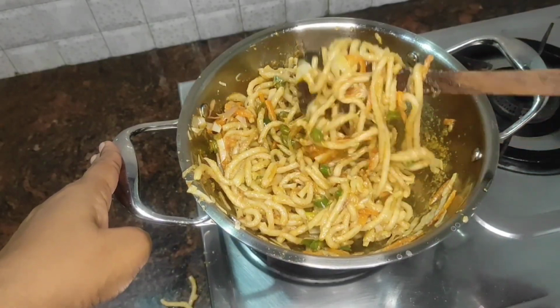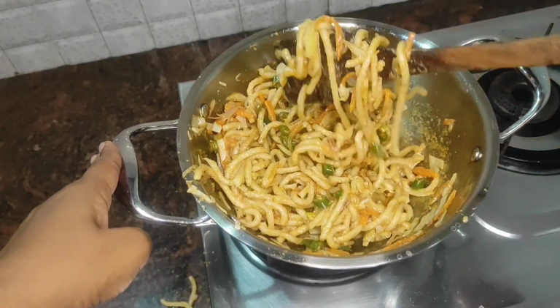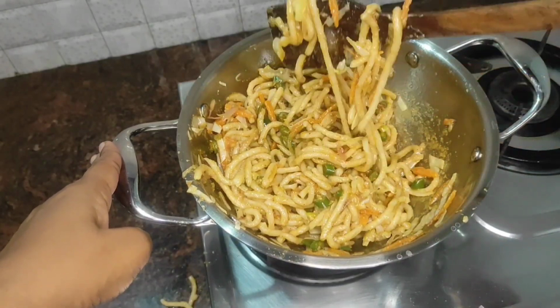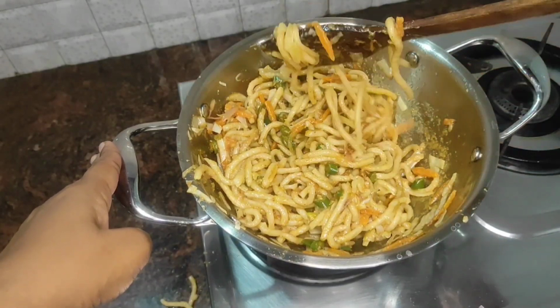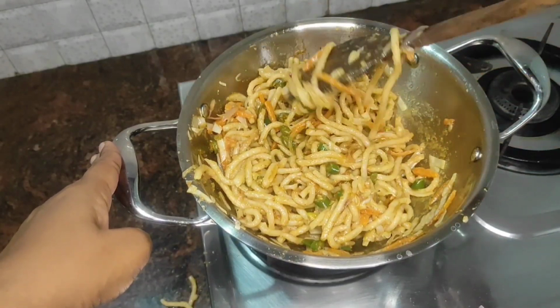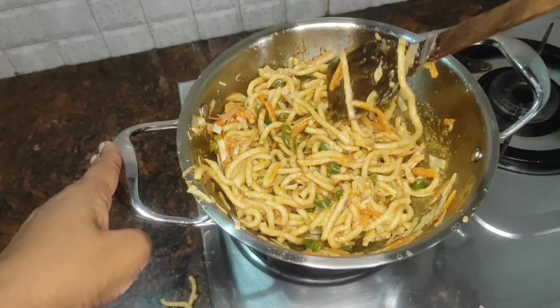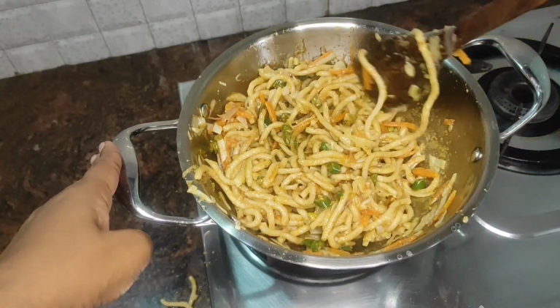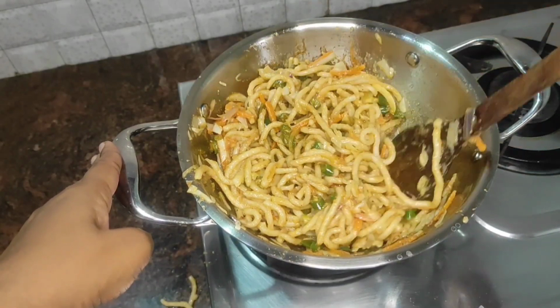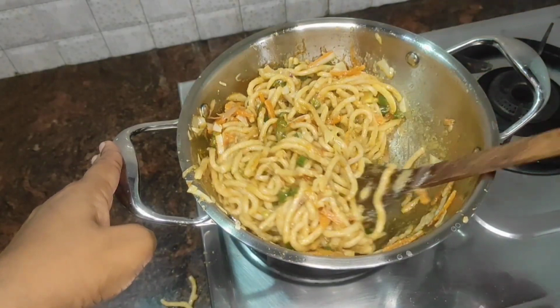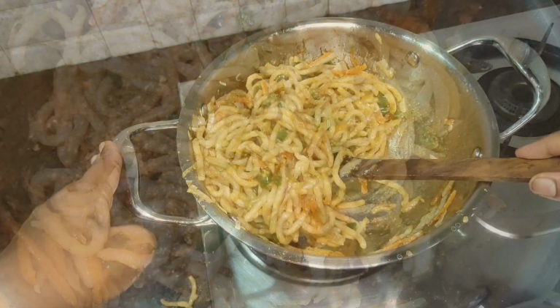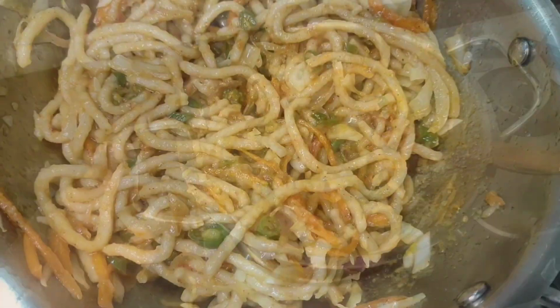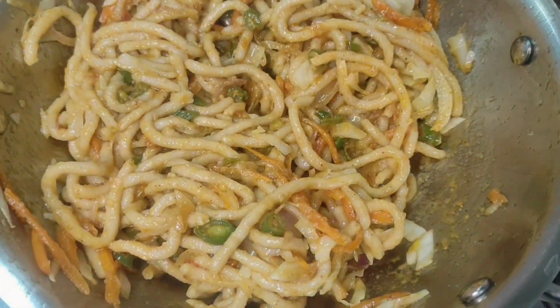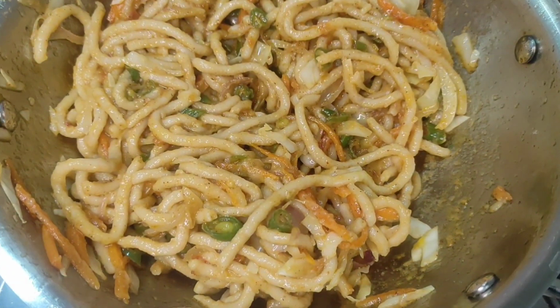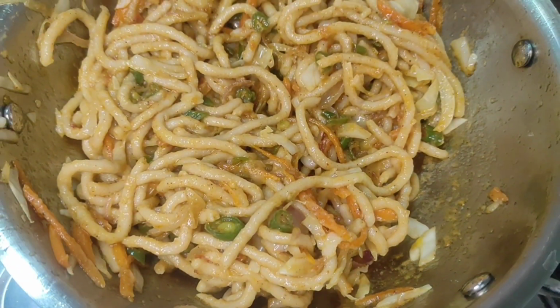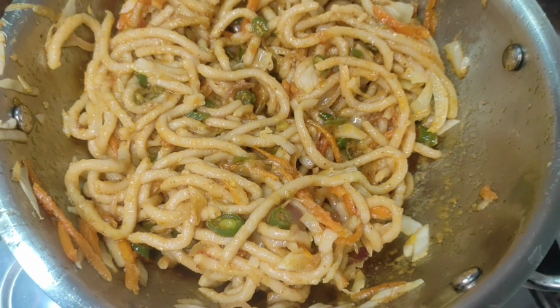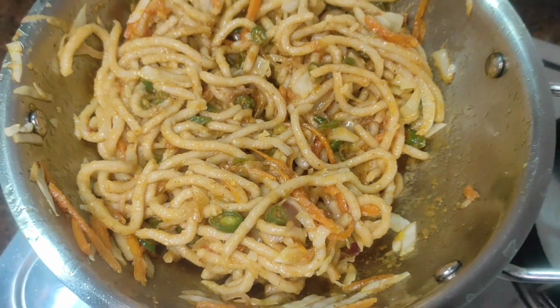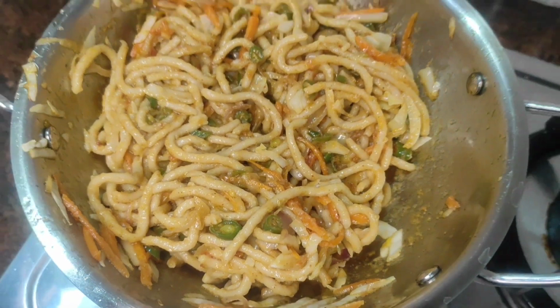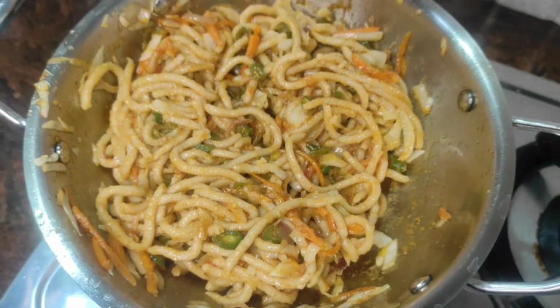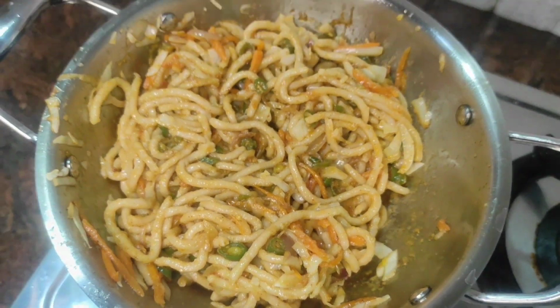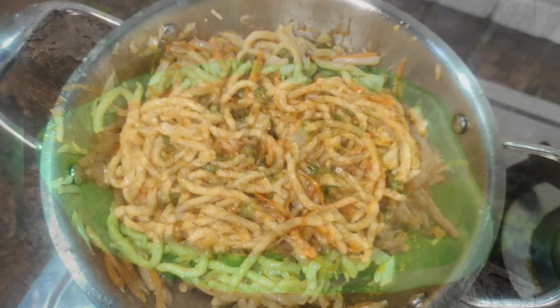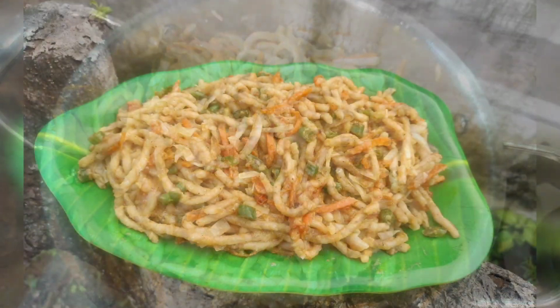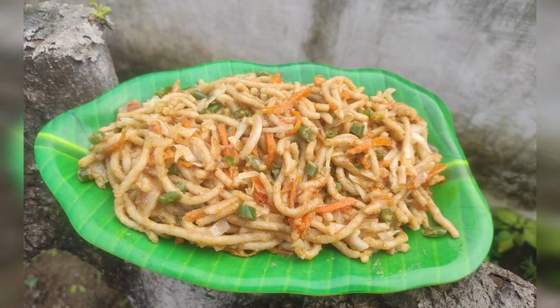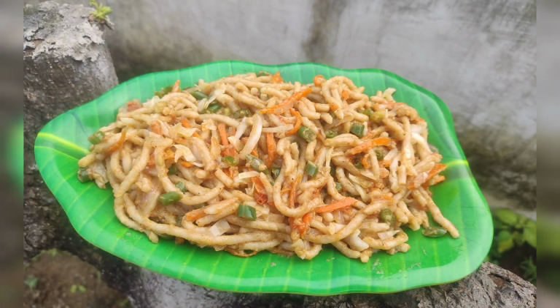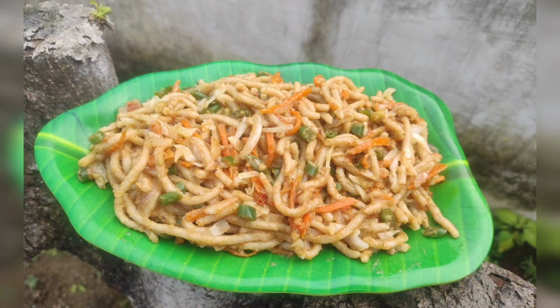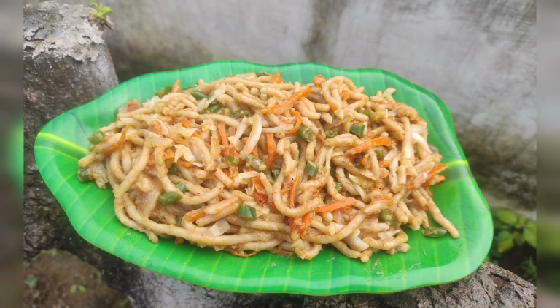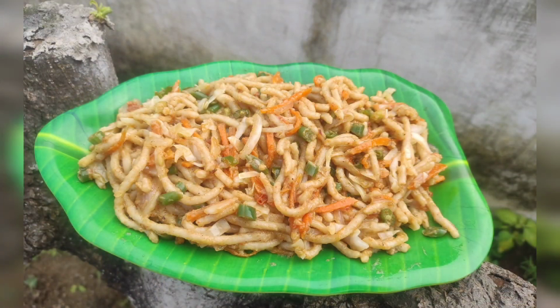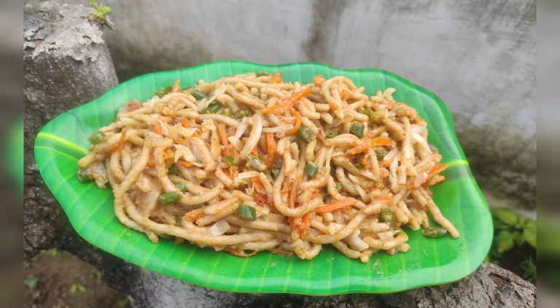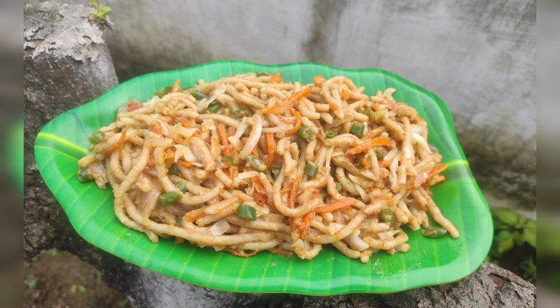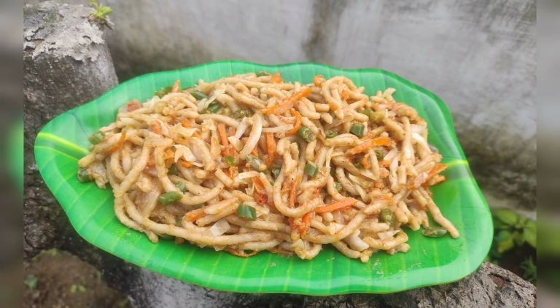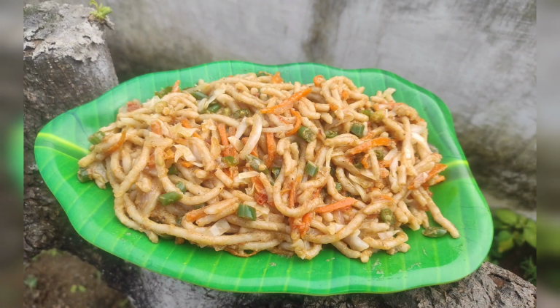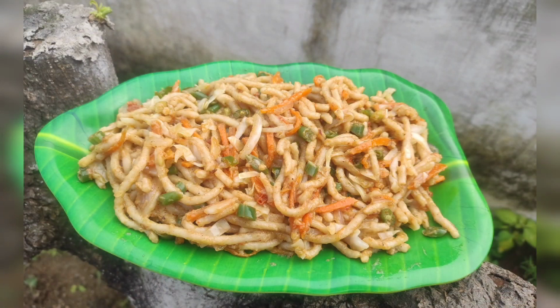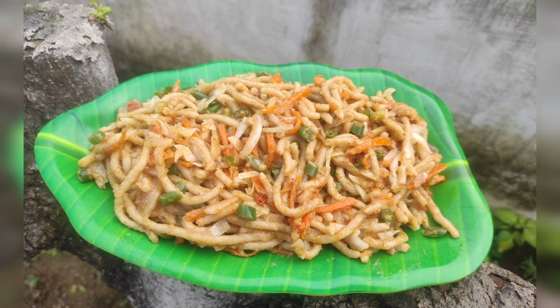This is a healthy noodles recipe. Please like, share and subscribe.